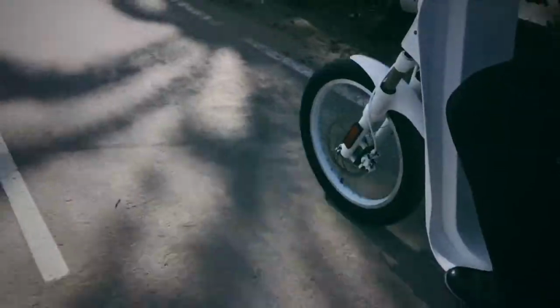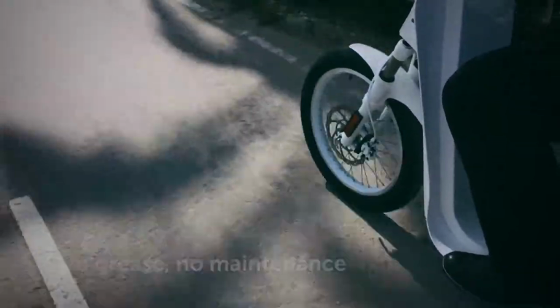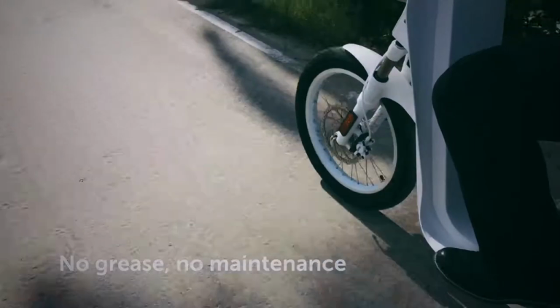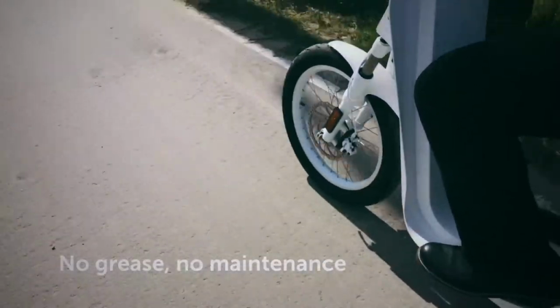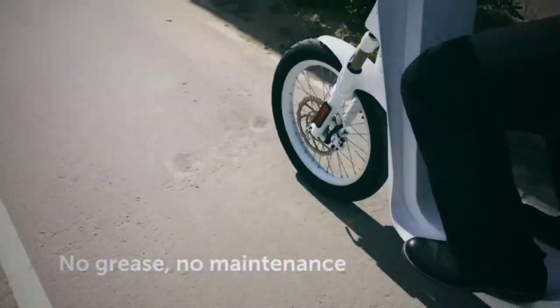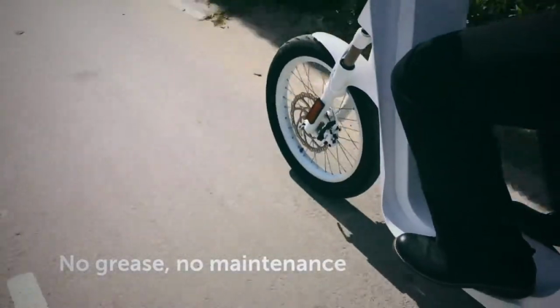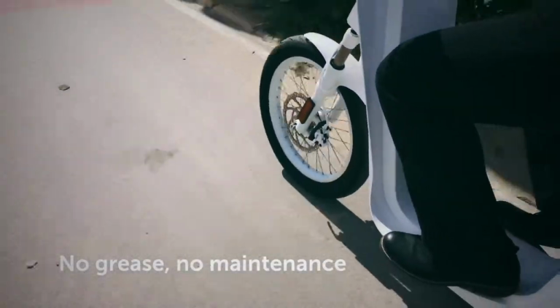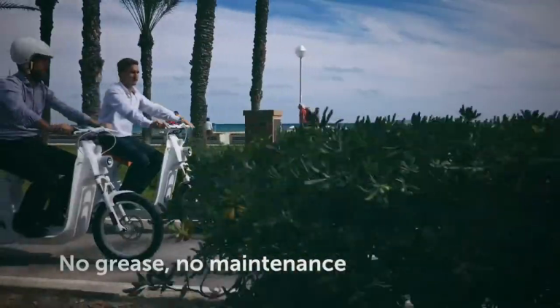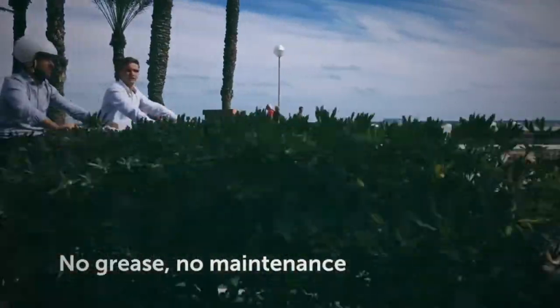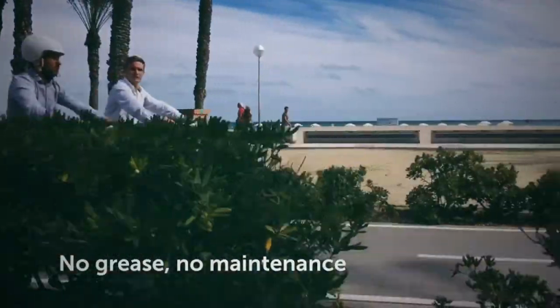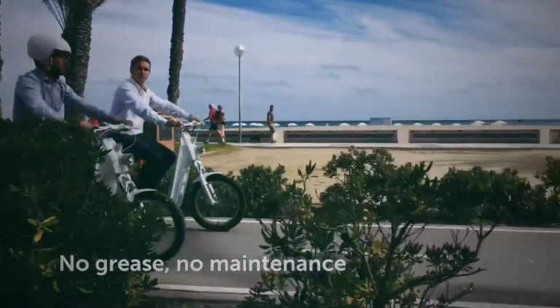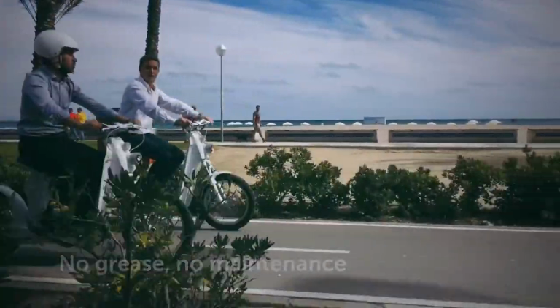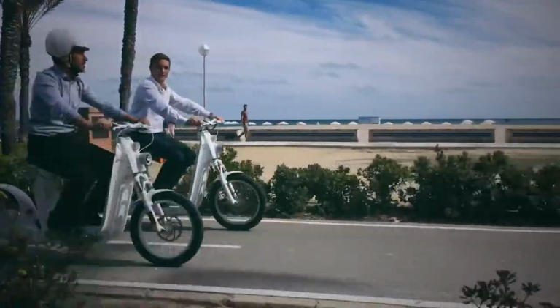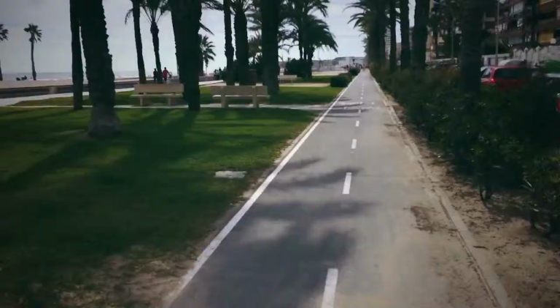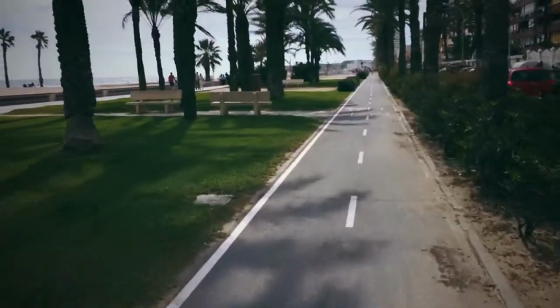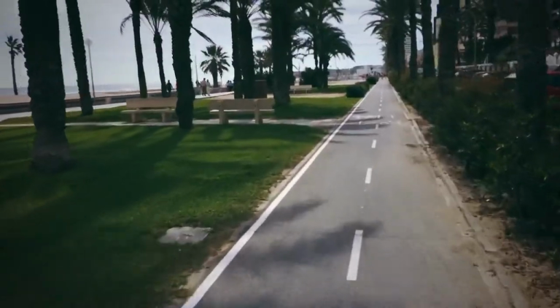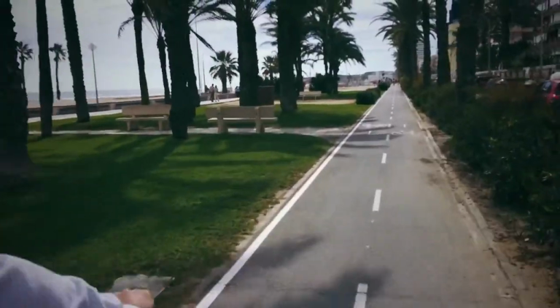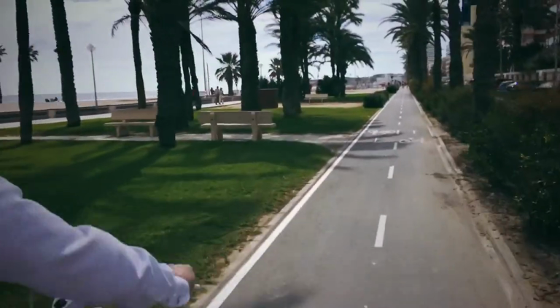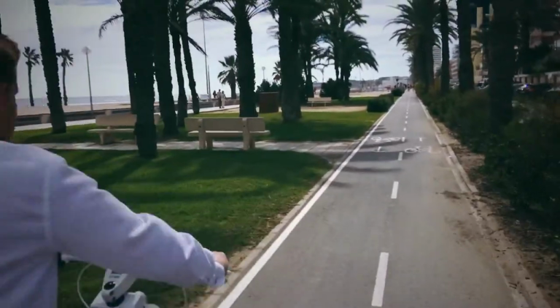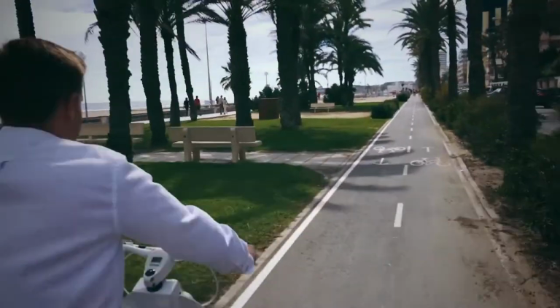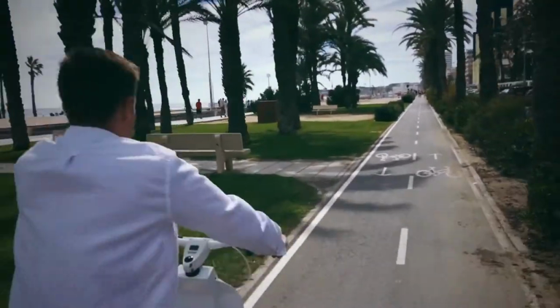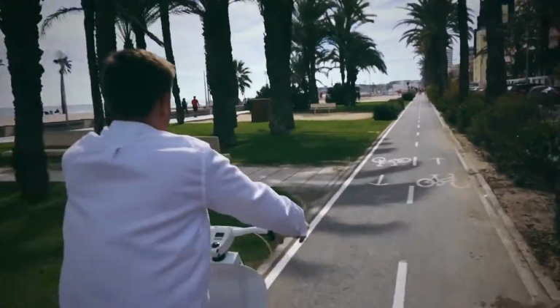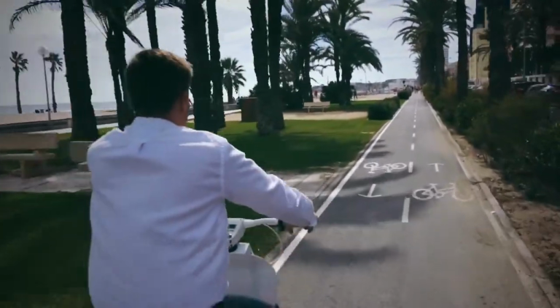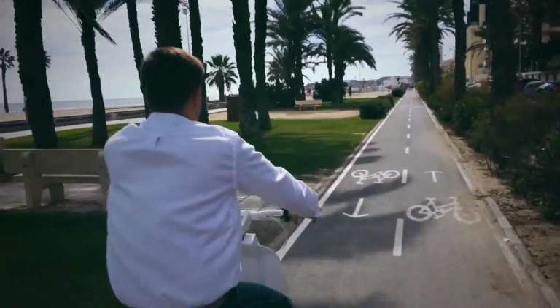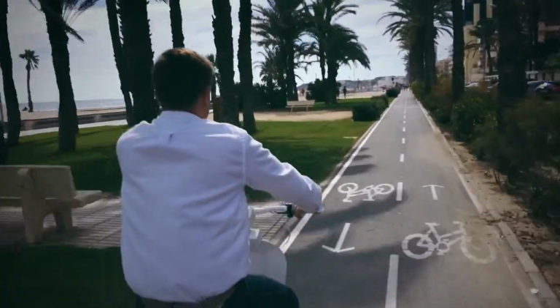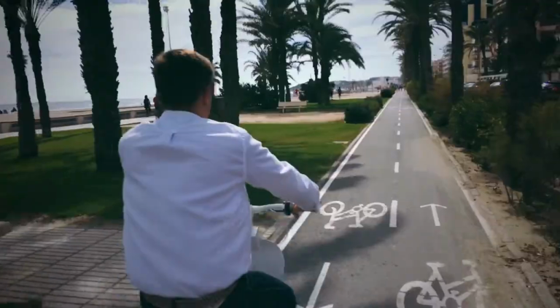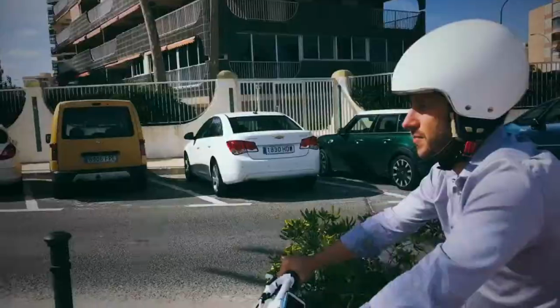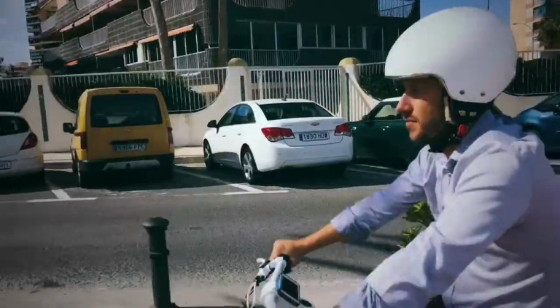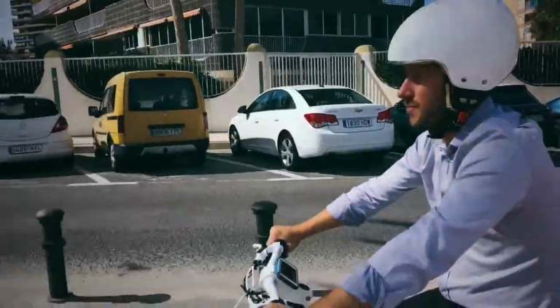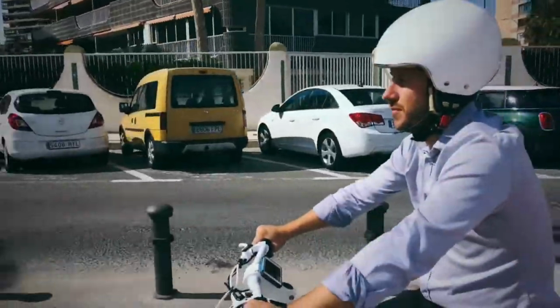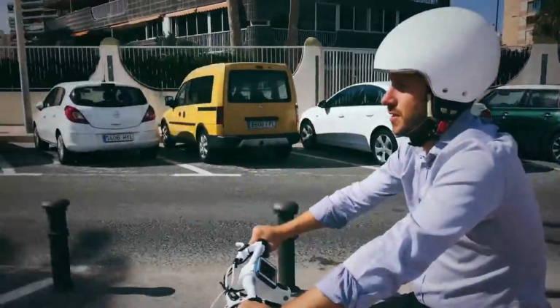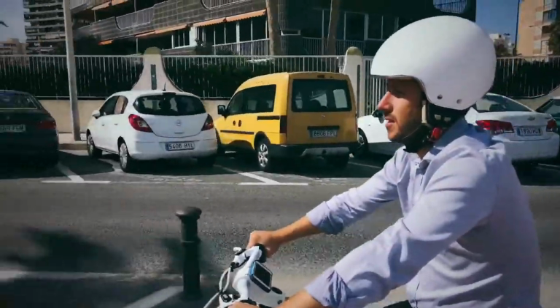We have up to 60 miles of range — more than anybody needs for daily trips, and the longest range in the world for this category.